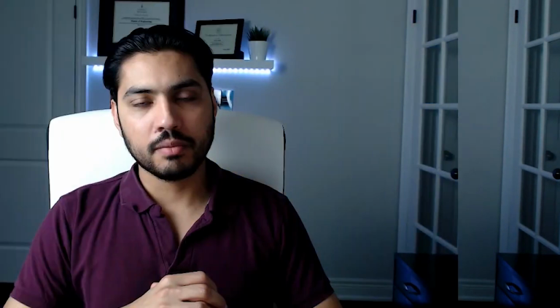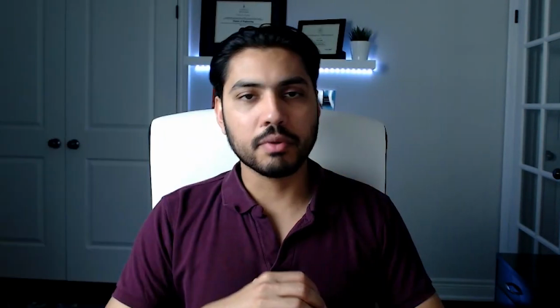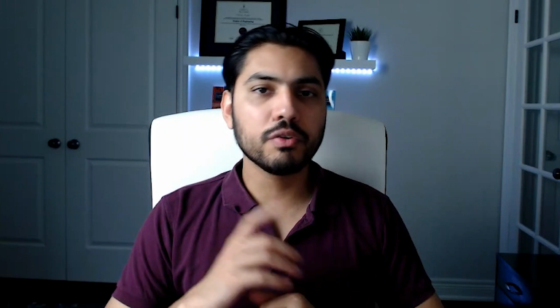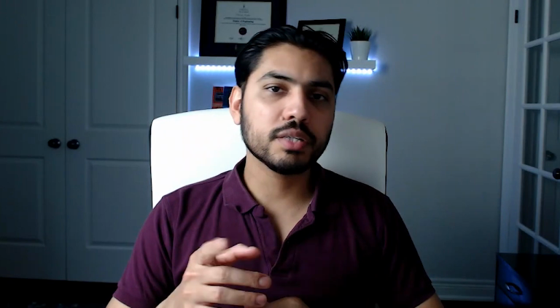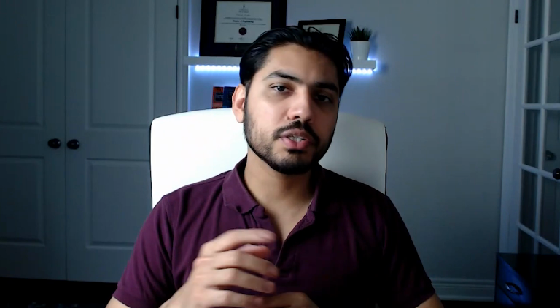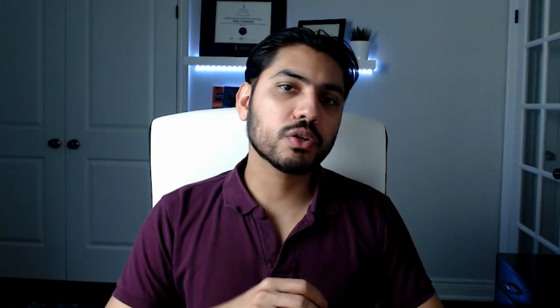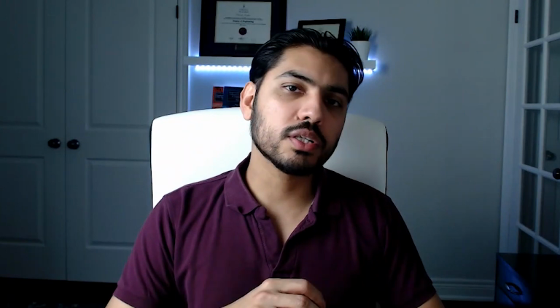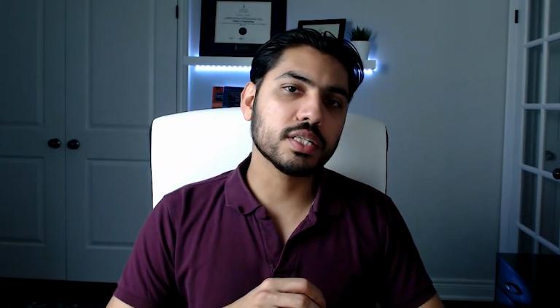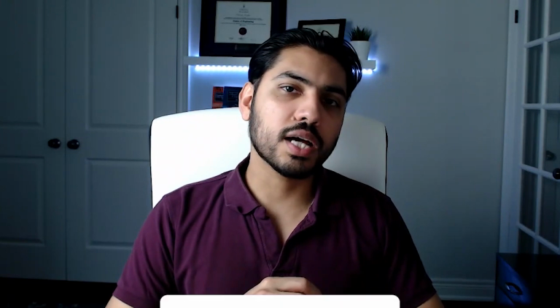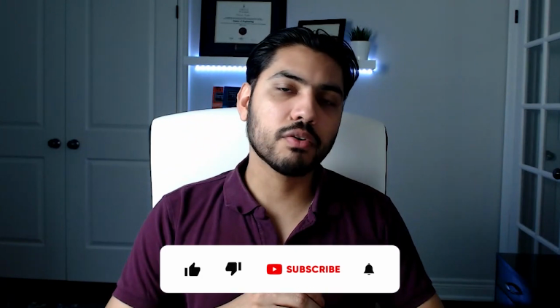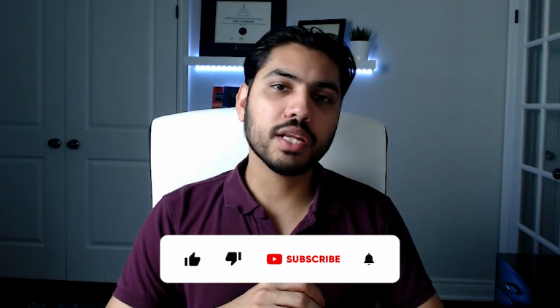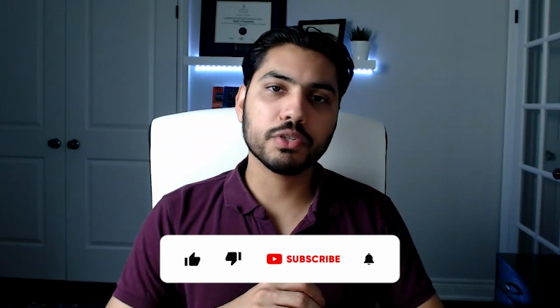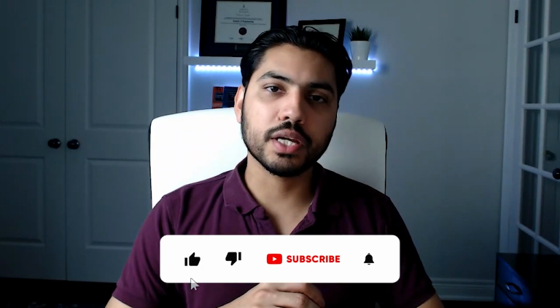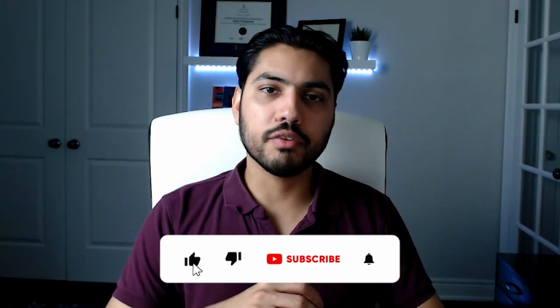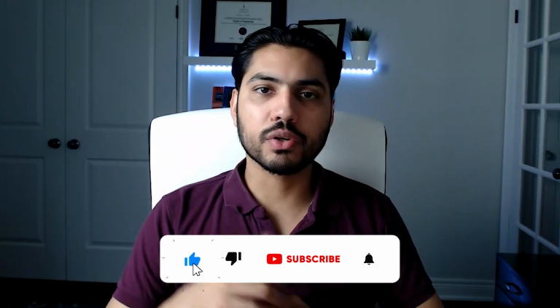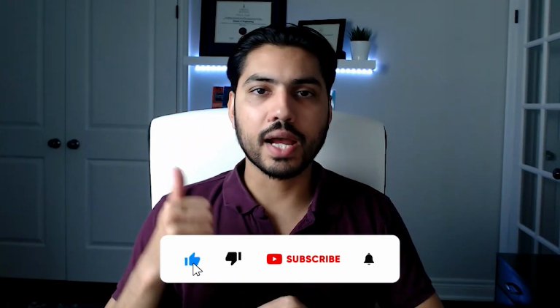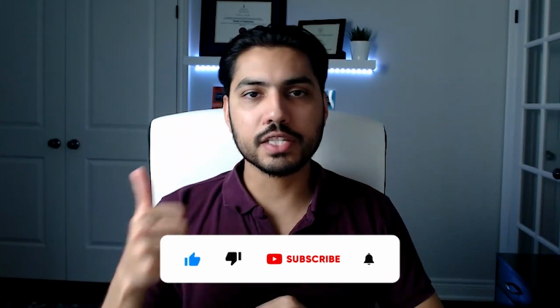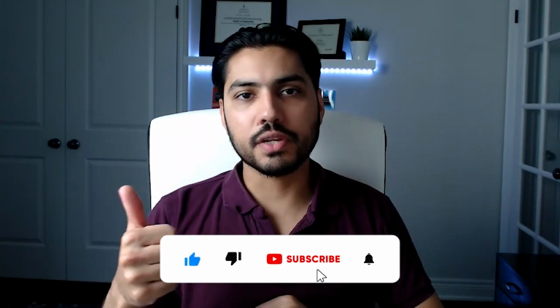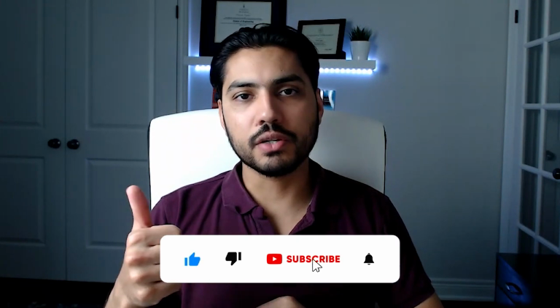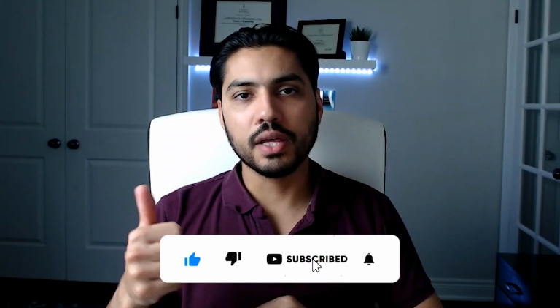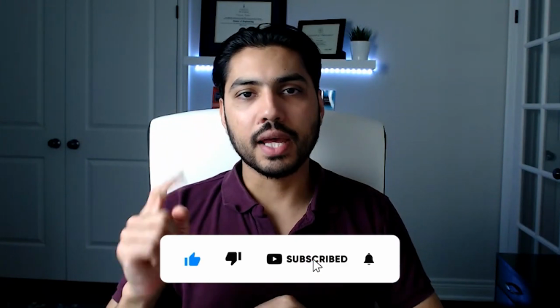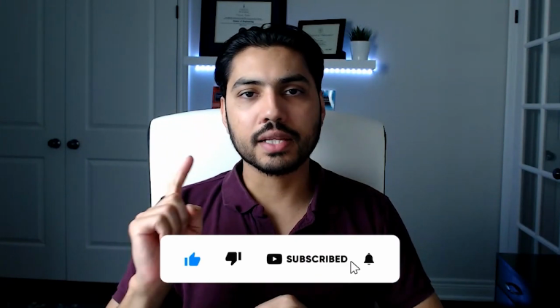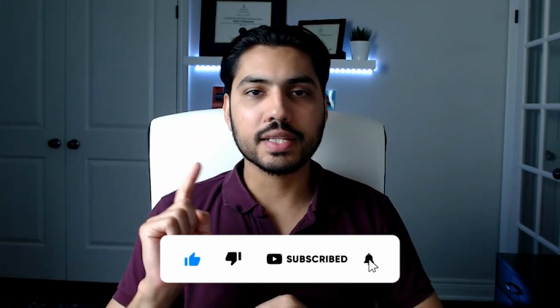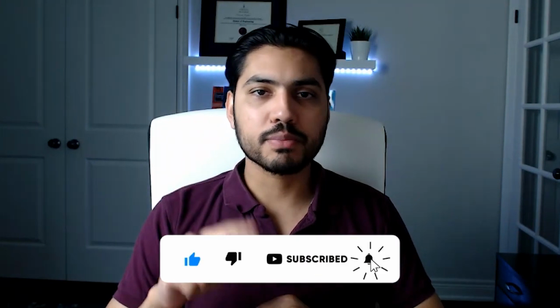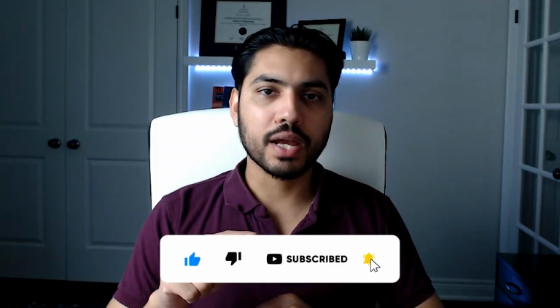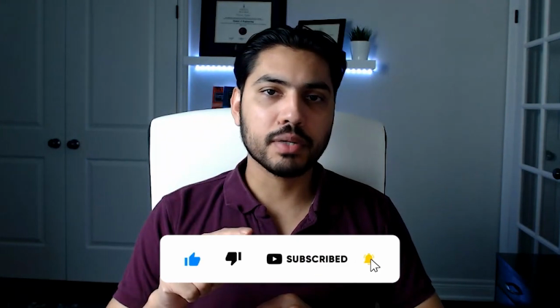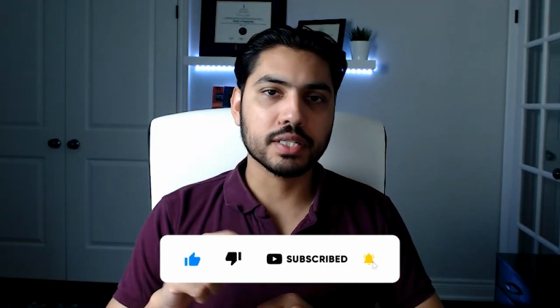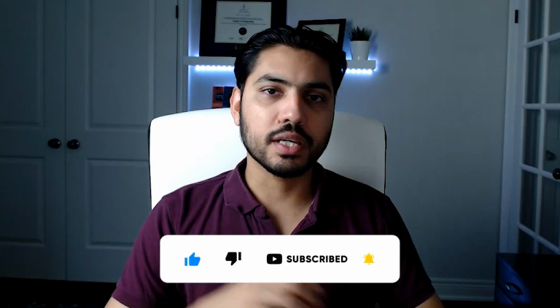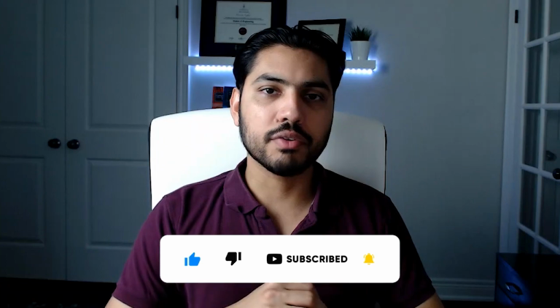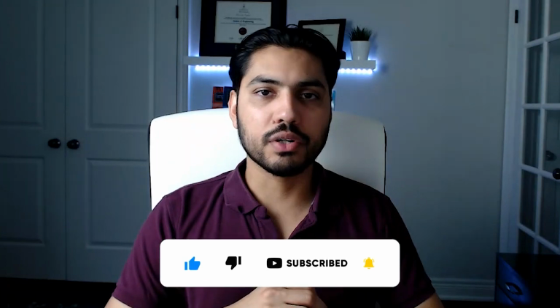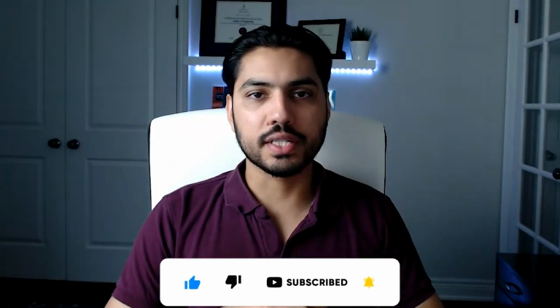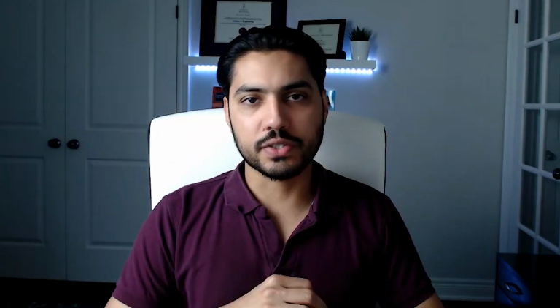But before we jump into the content, I would really appreciate if you could like this video and click the subscribe button if you haven't already done so.